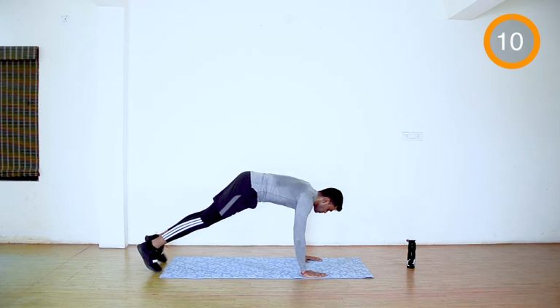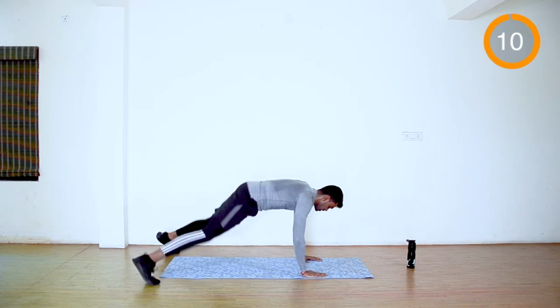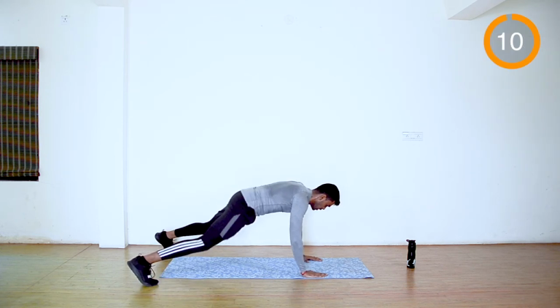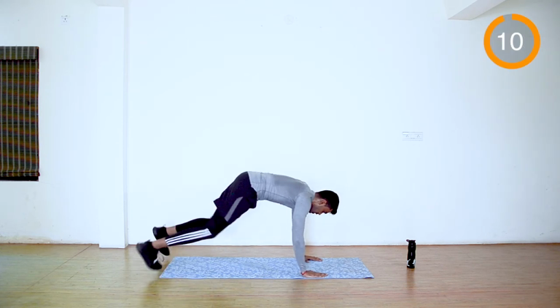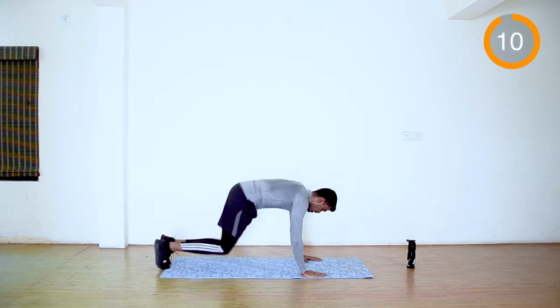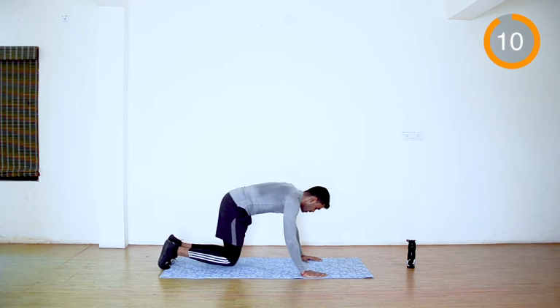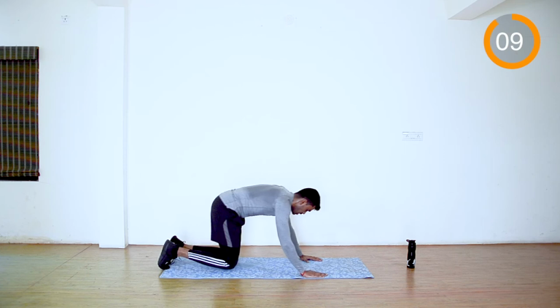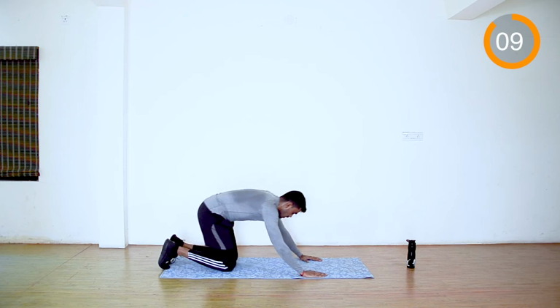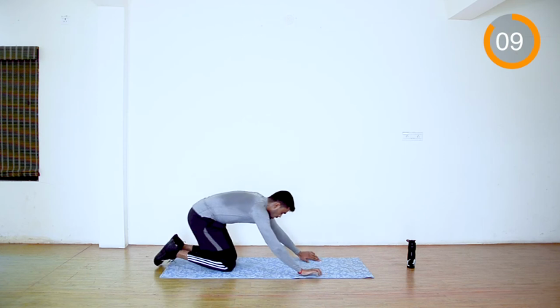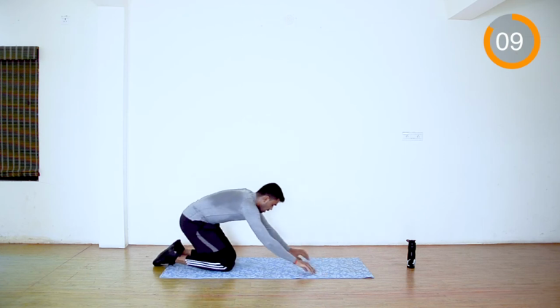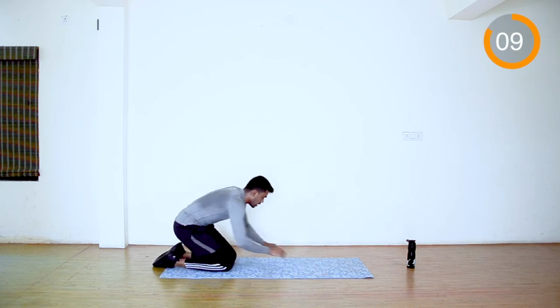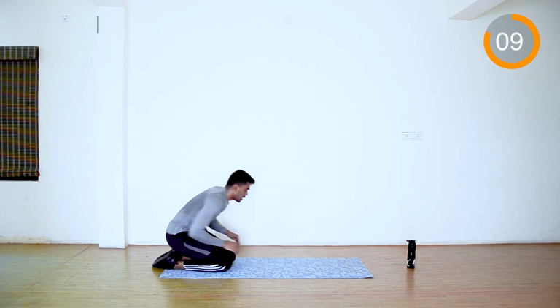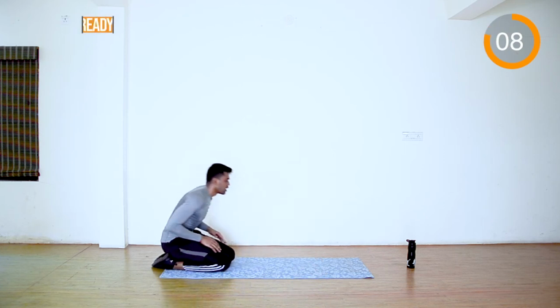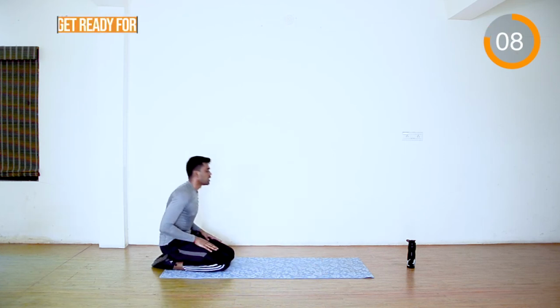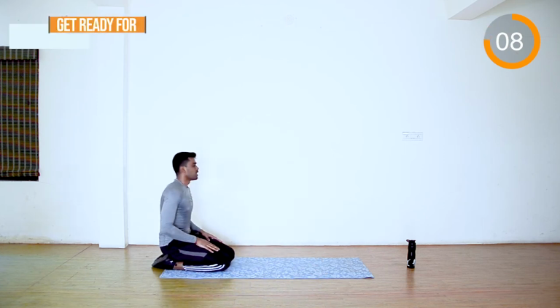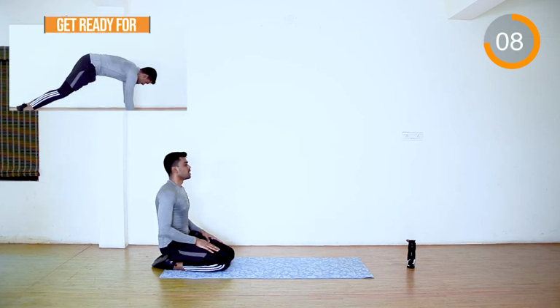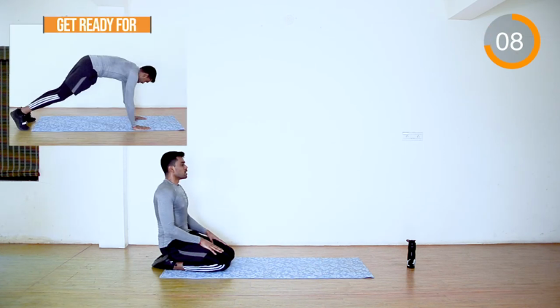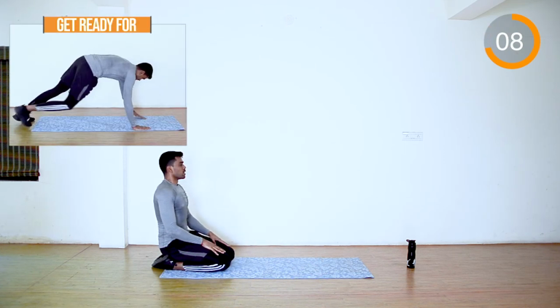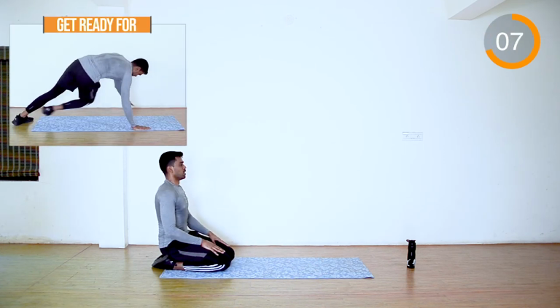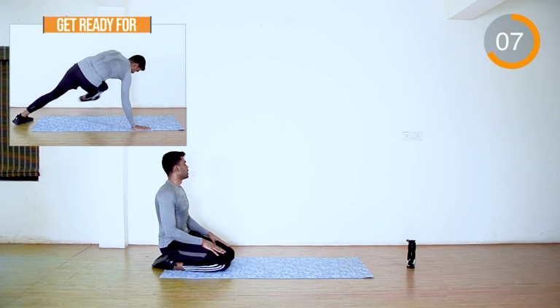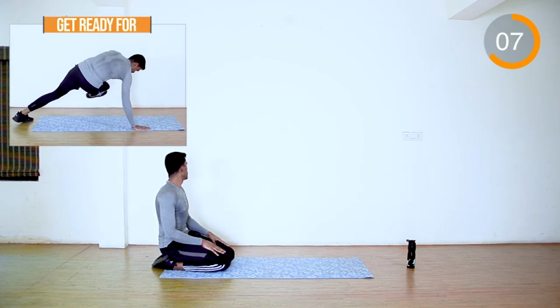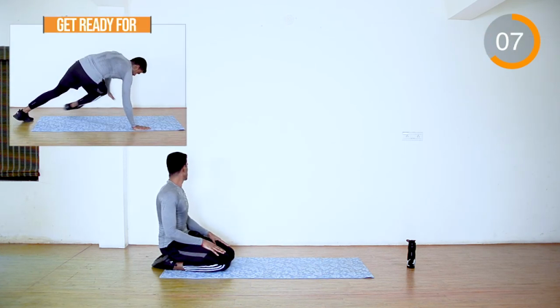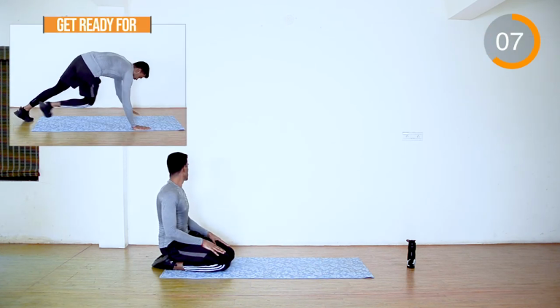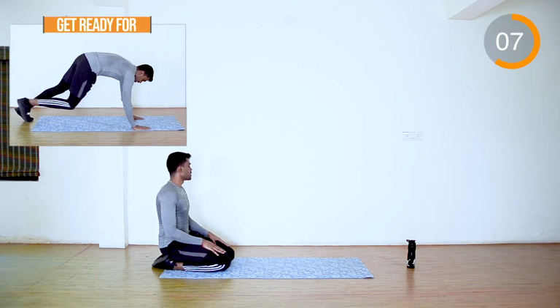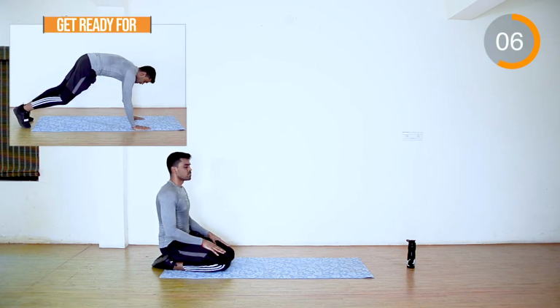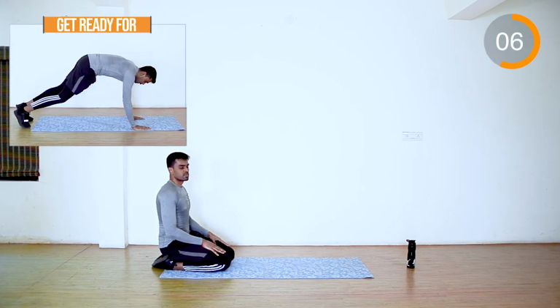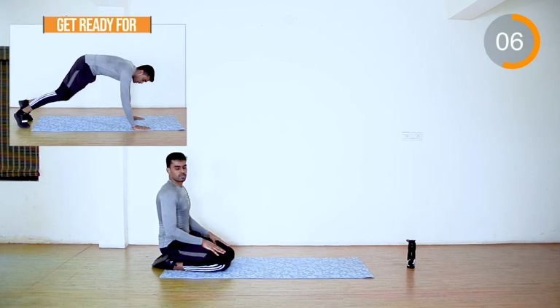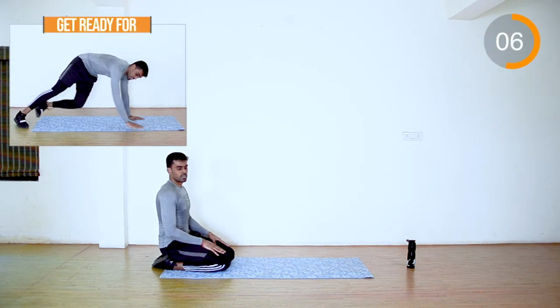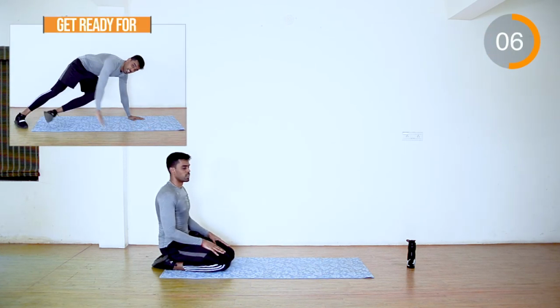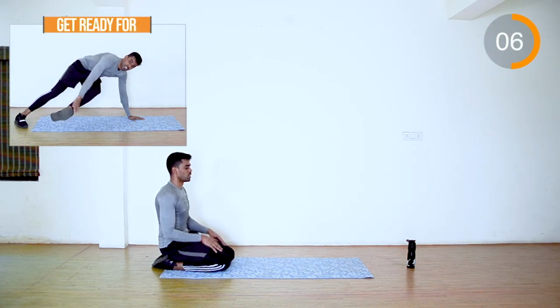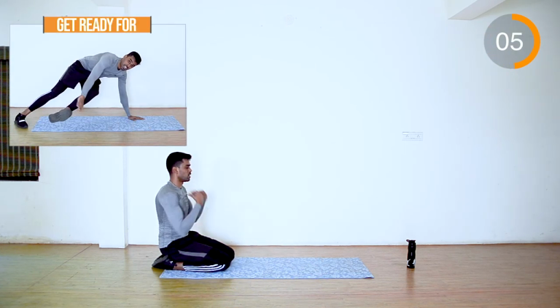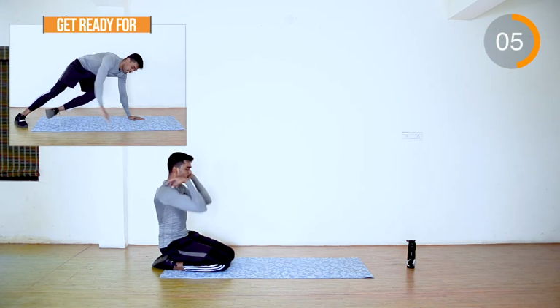Rest 10 seconds. When we come back we are going to do side rotation kicks.